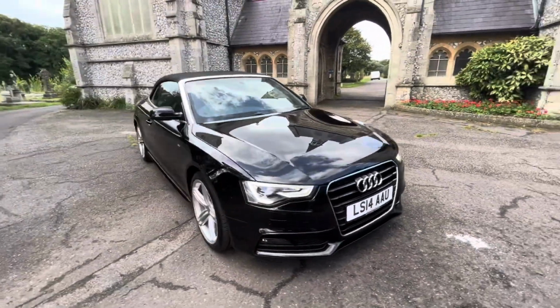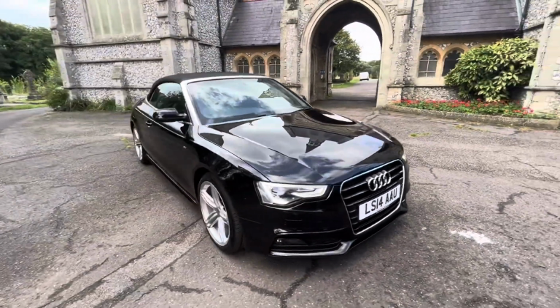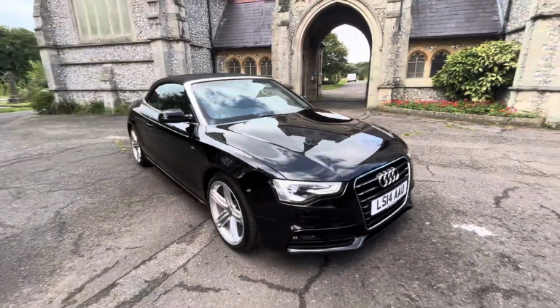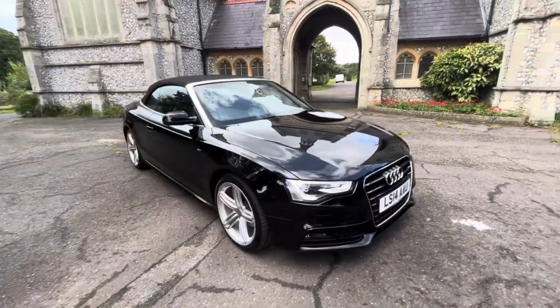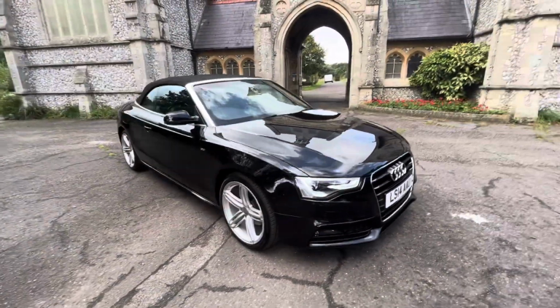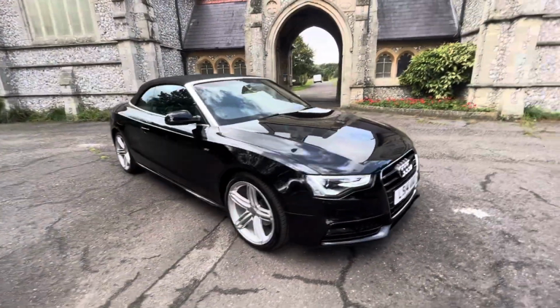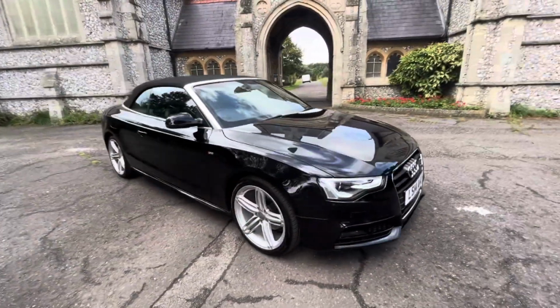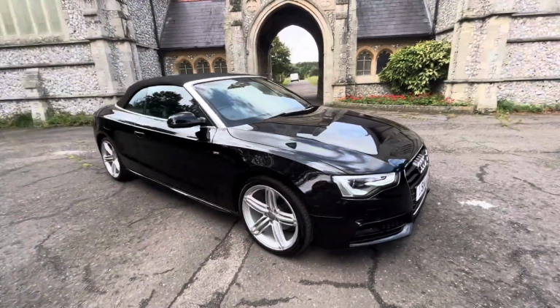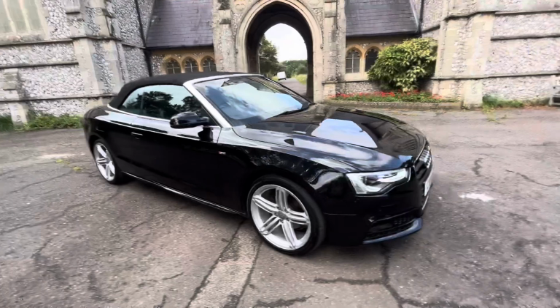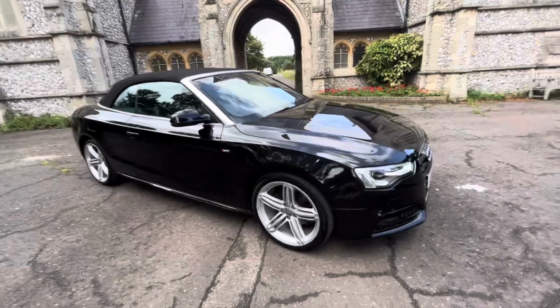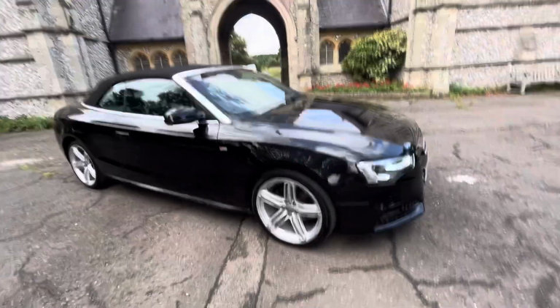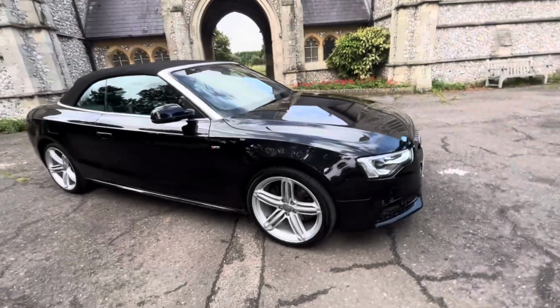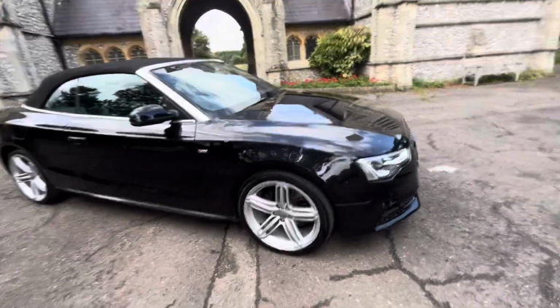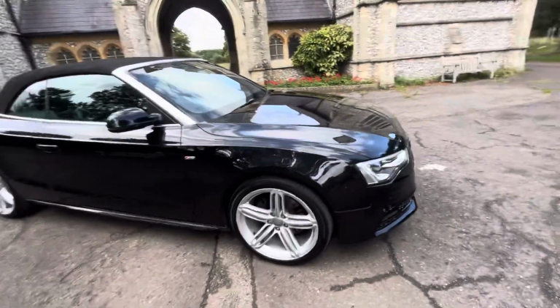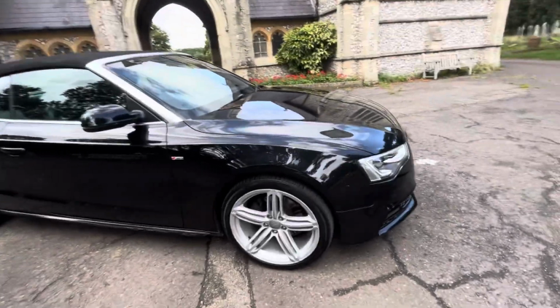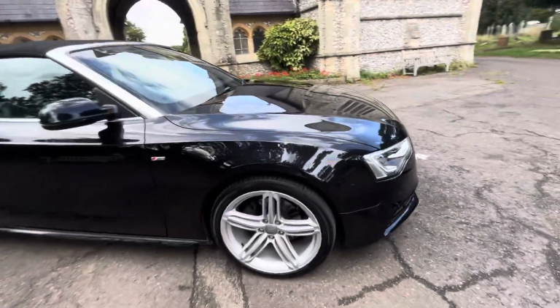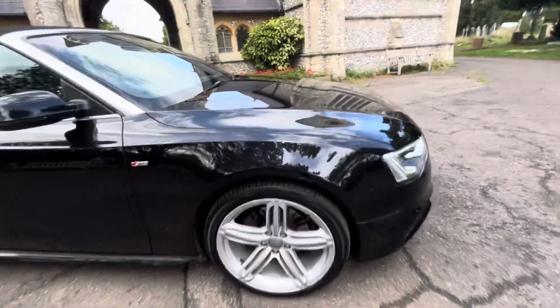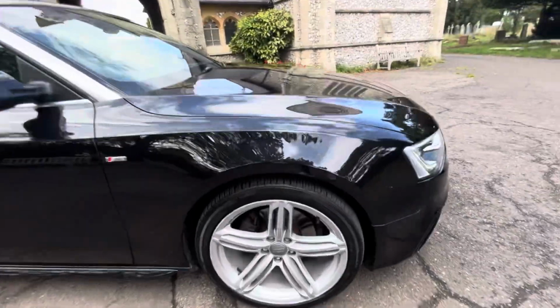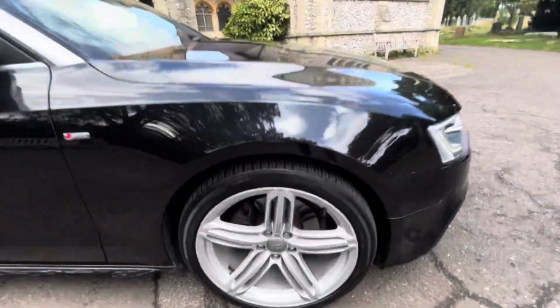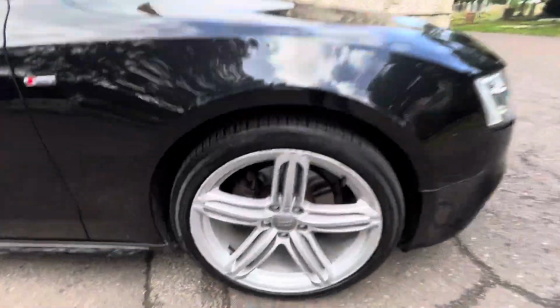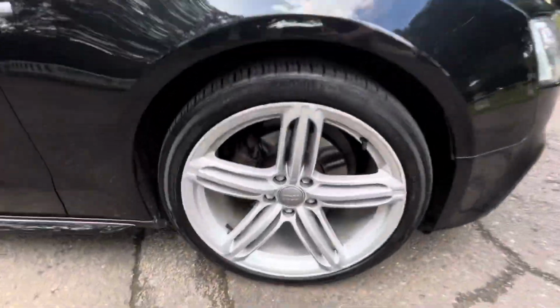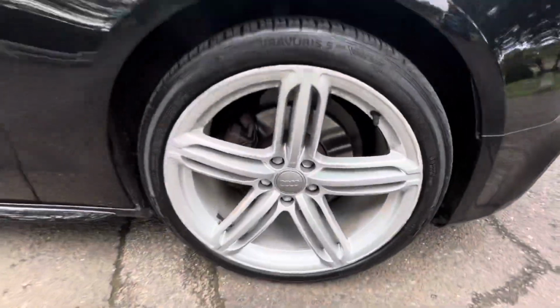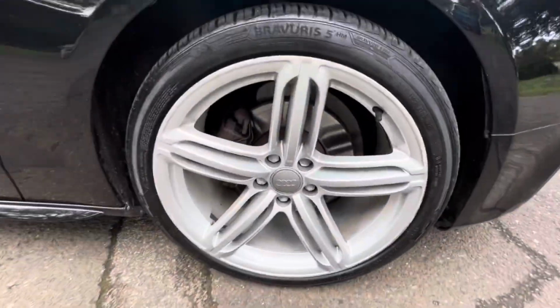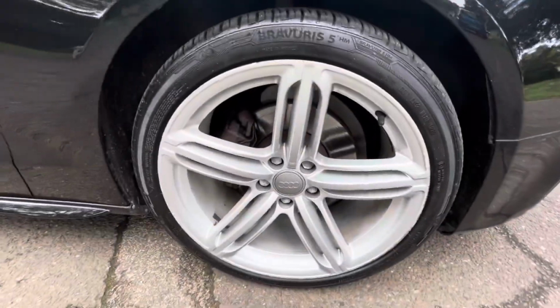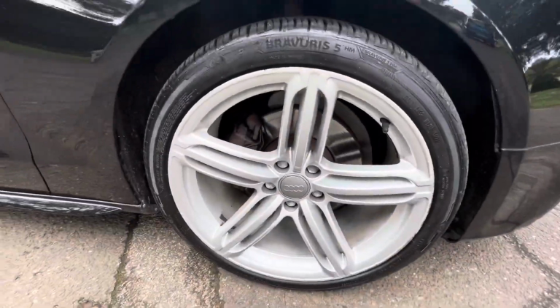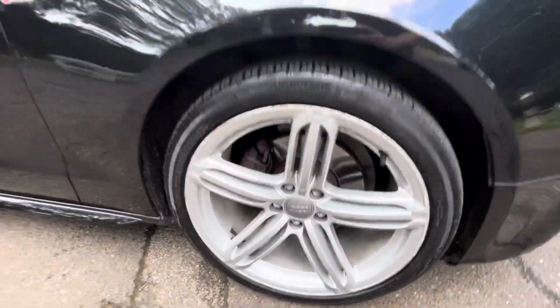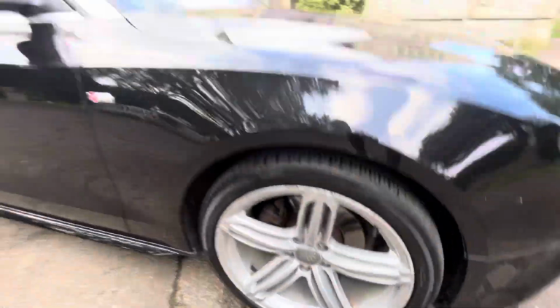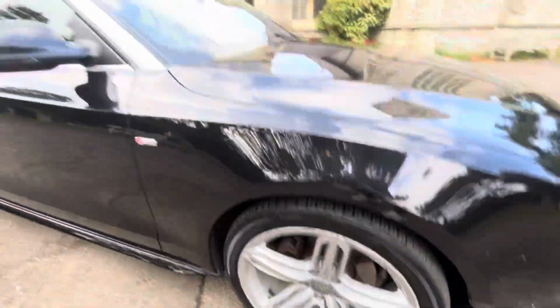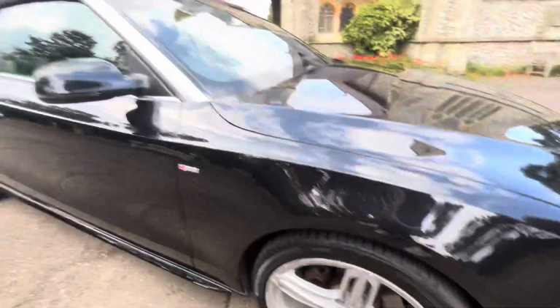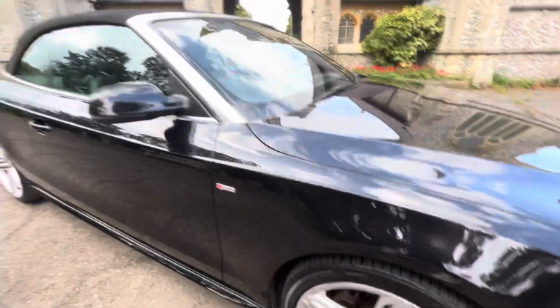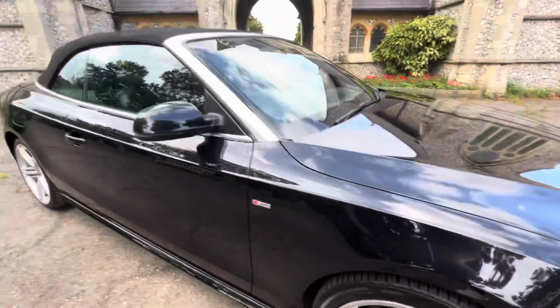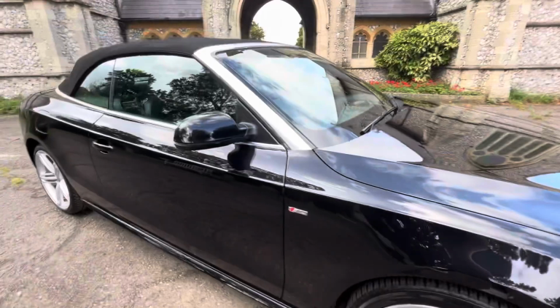Six months warranty is included and finance options are available. Check our website browns-autos.co.uk for more information or give us a call. My name's Josh, we'll be more than happy to help you.